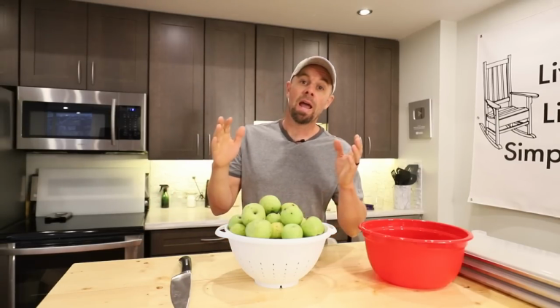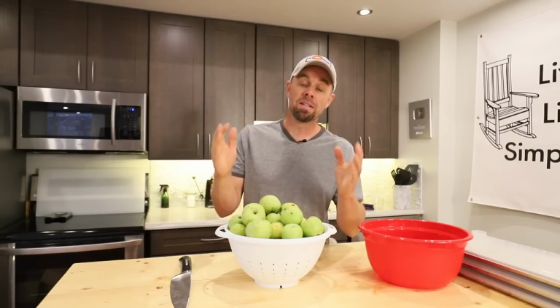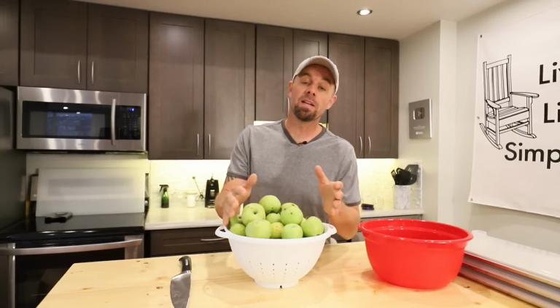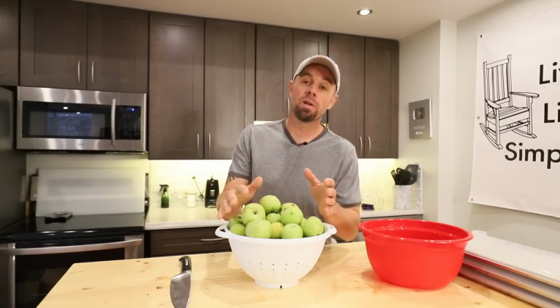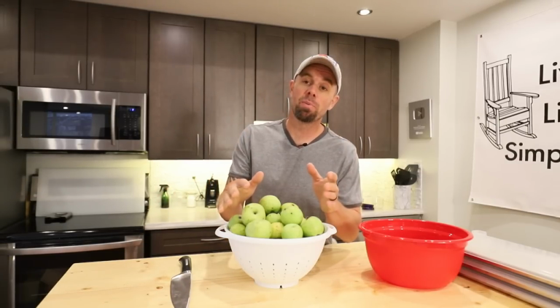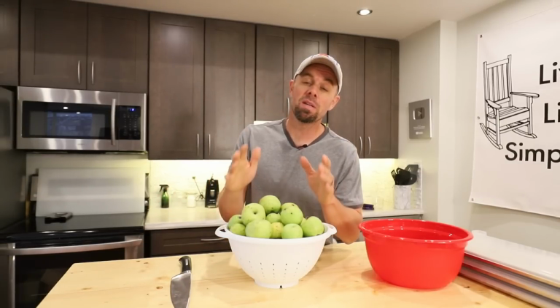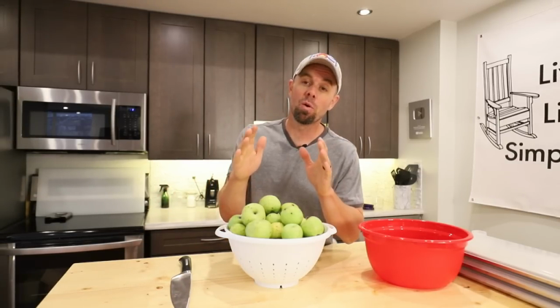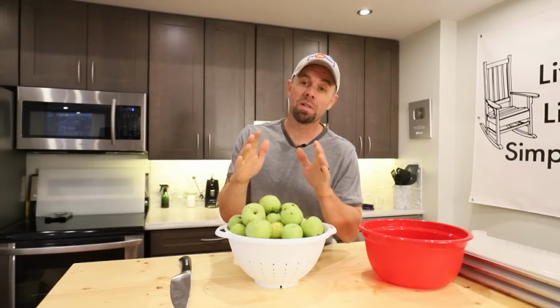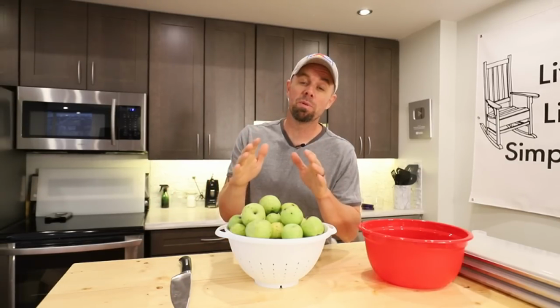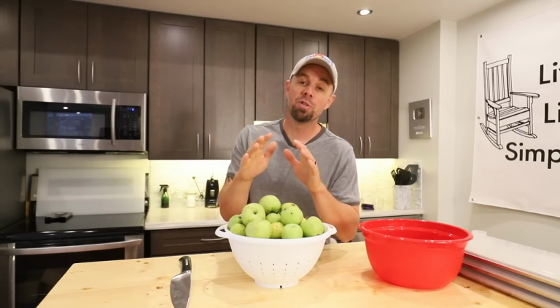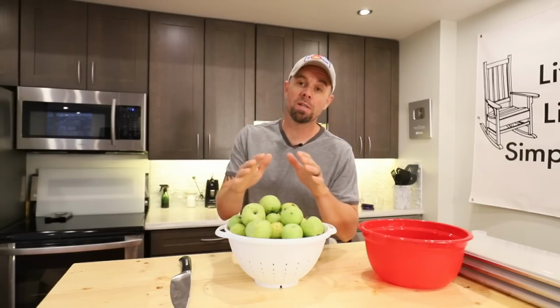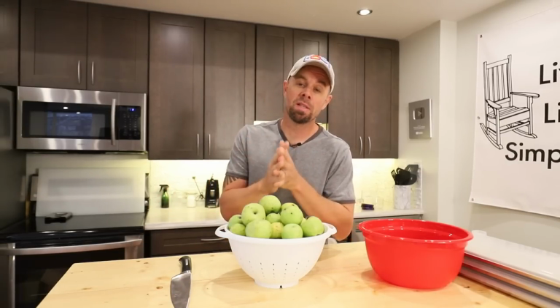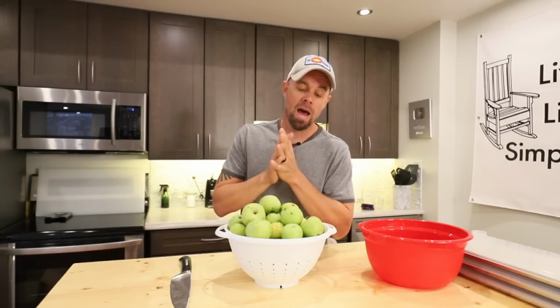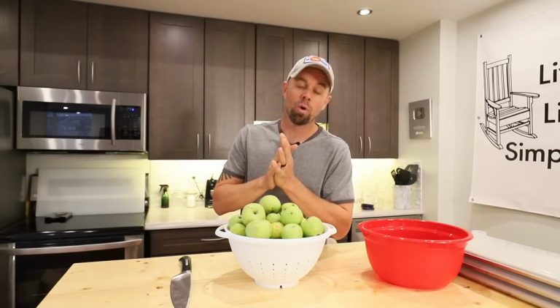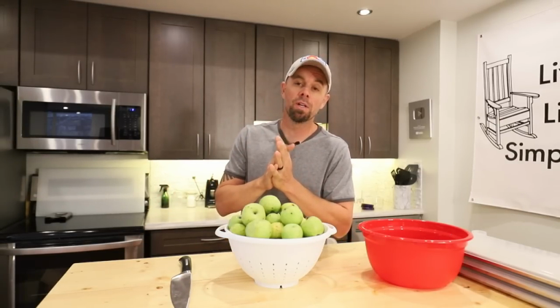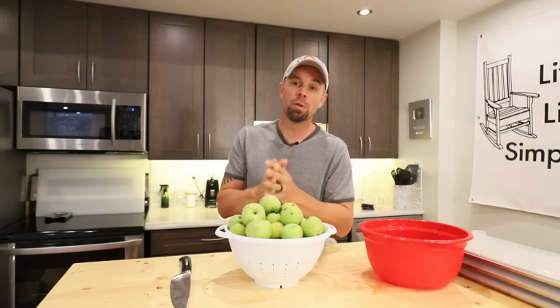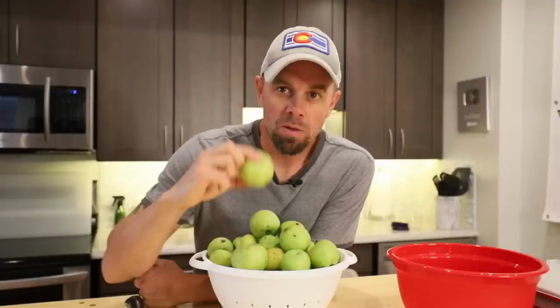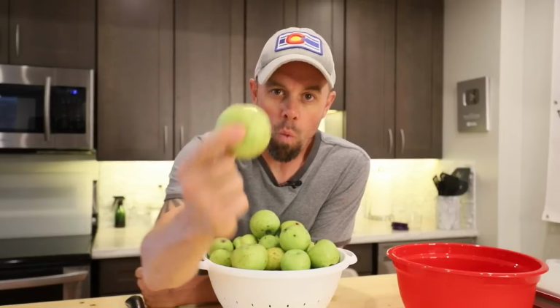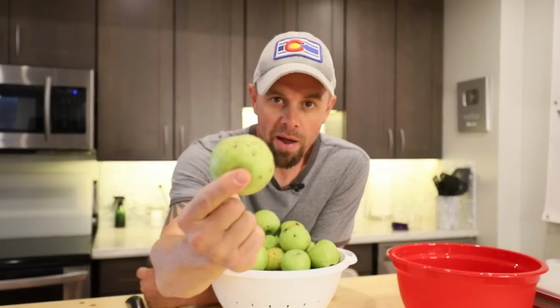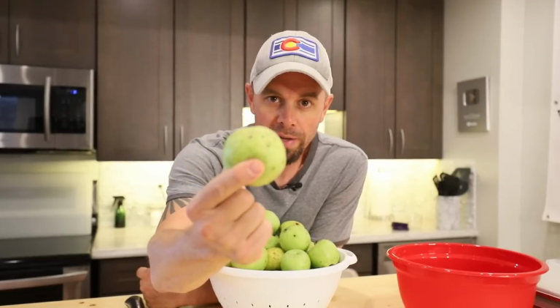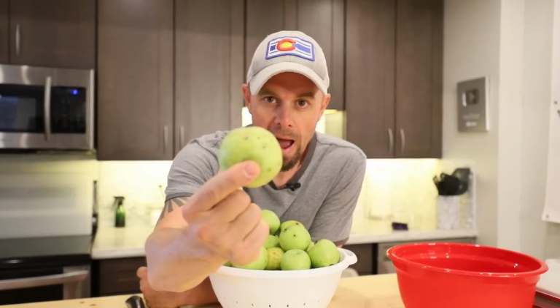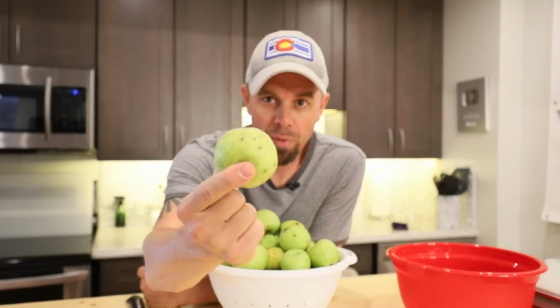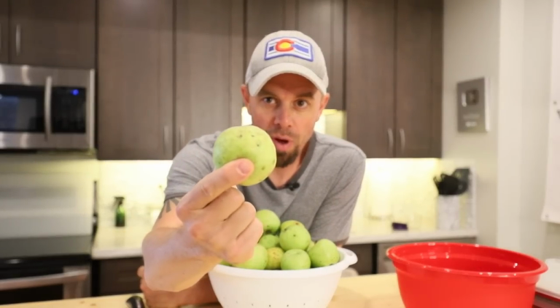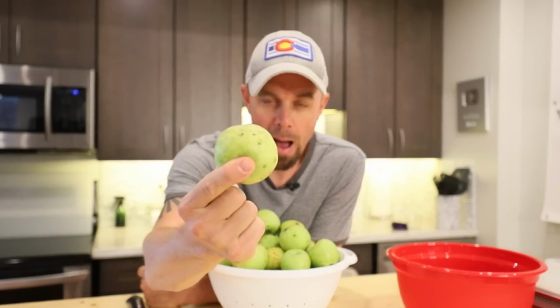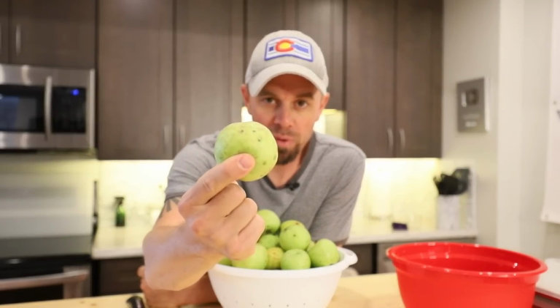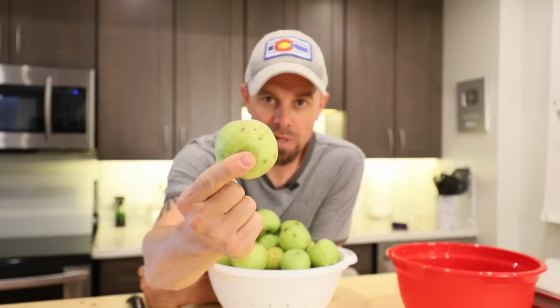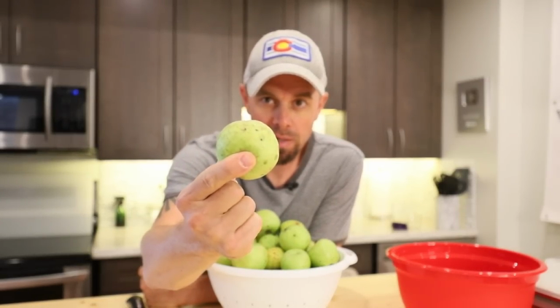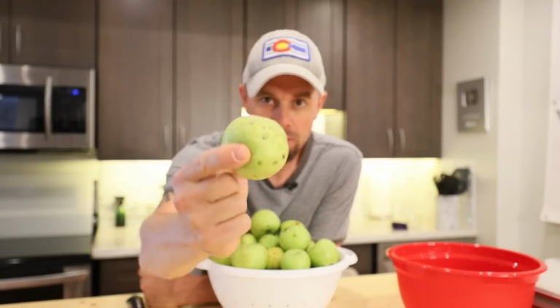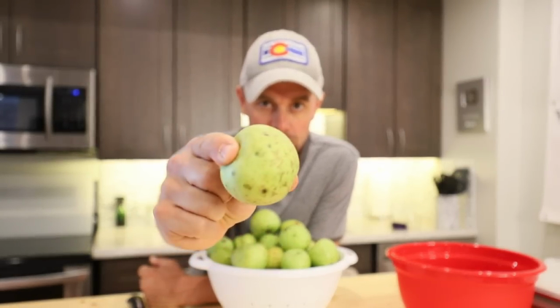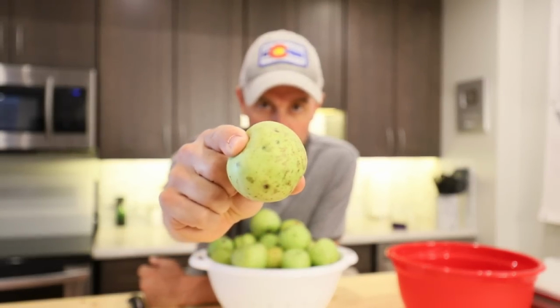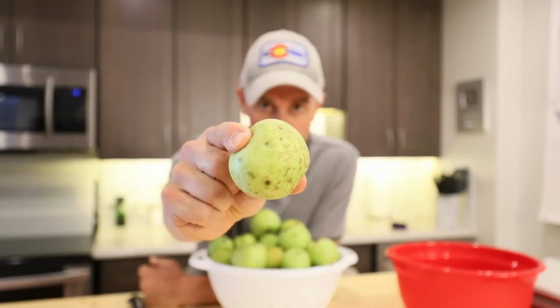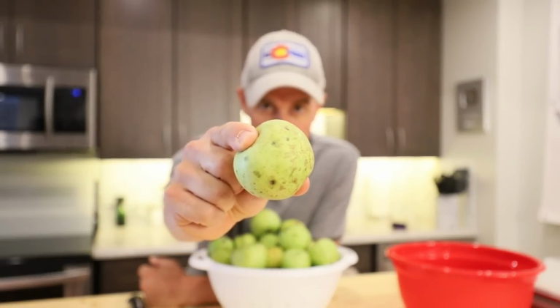And today's recipe is going to be just that. We're going to do some wild apple applesauce.